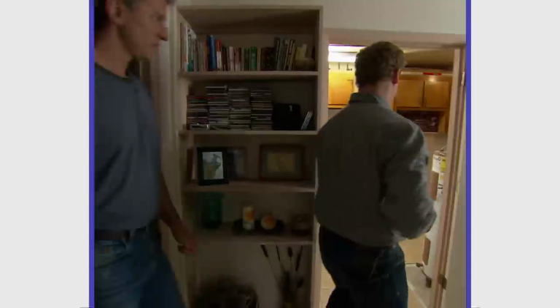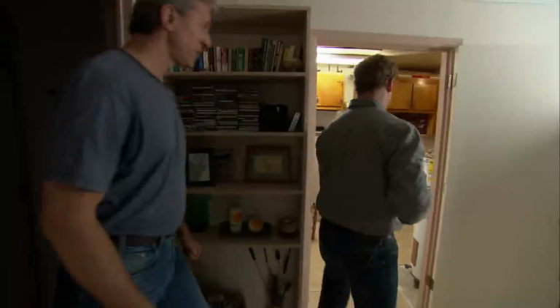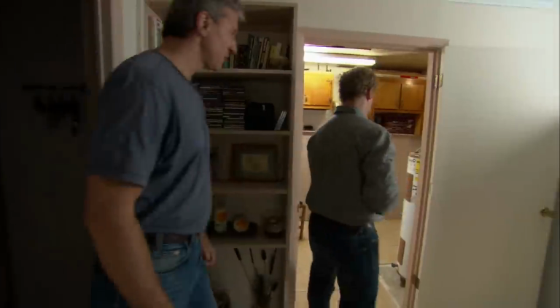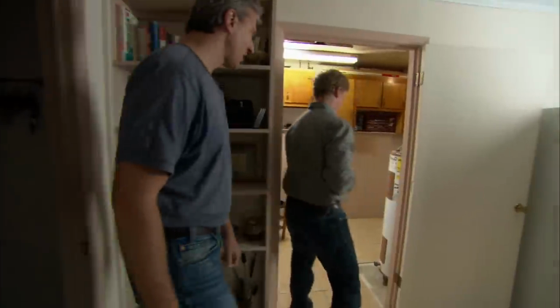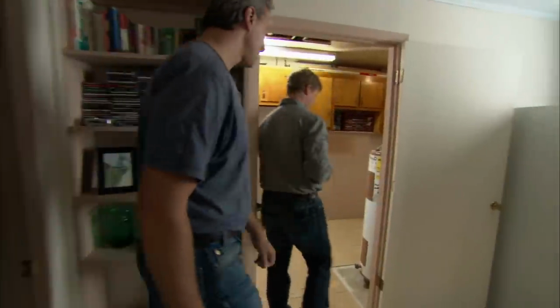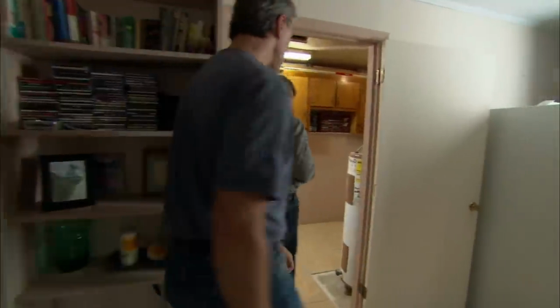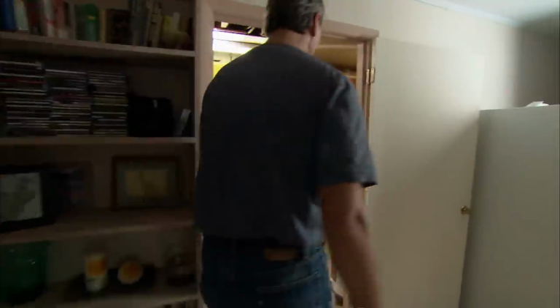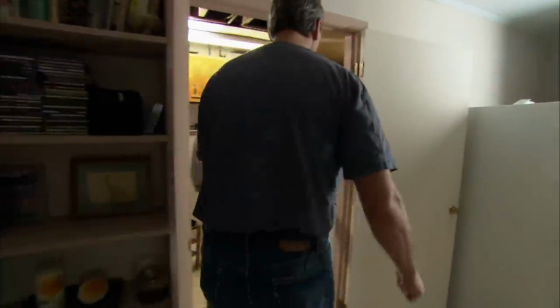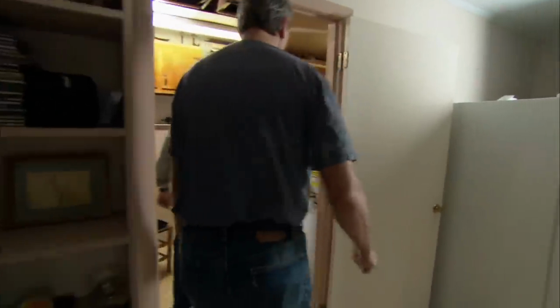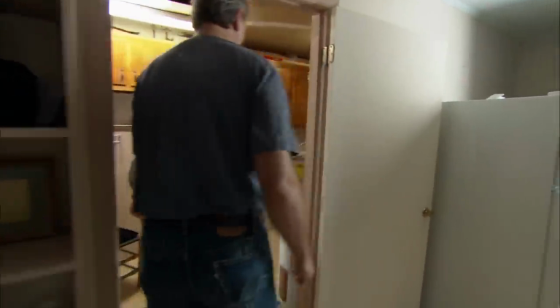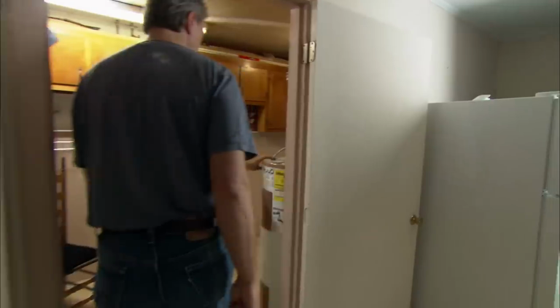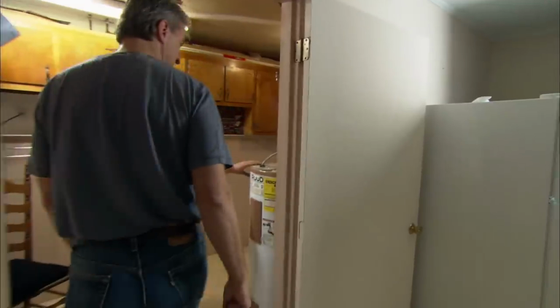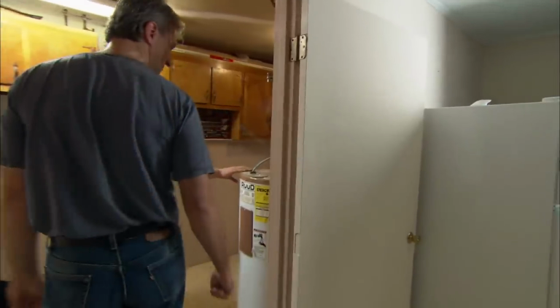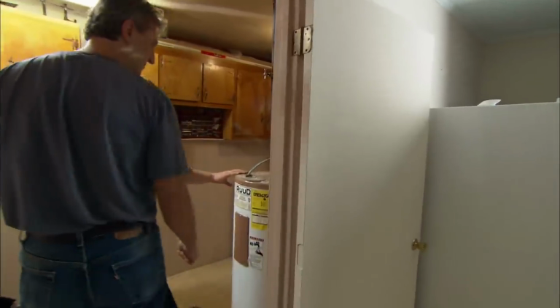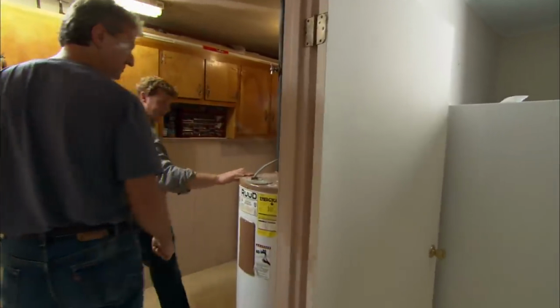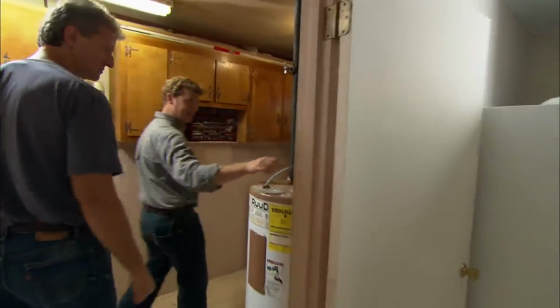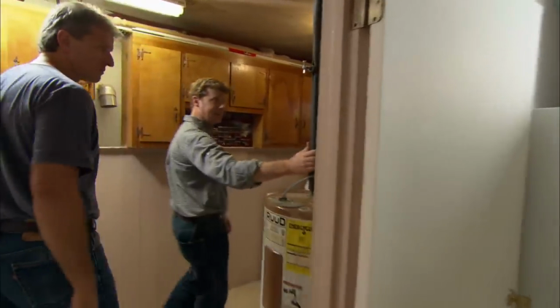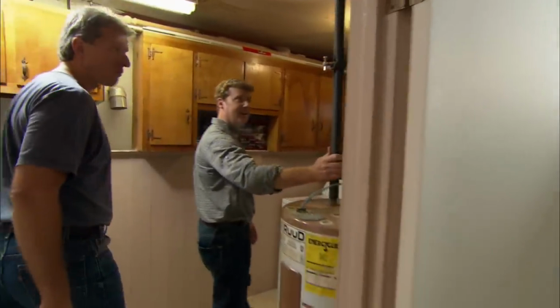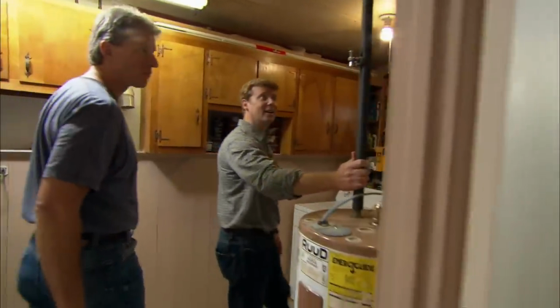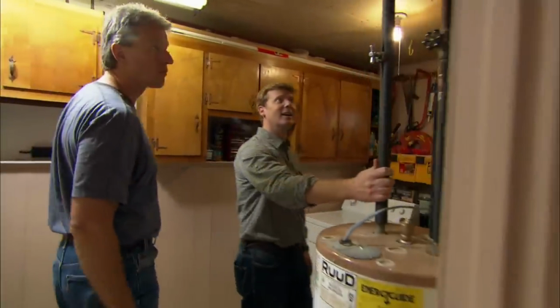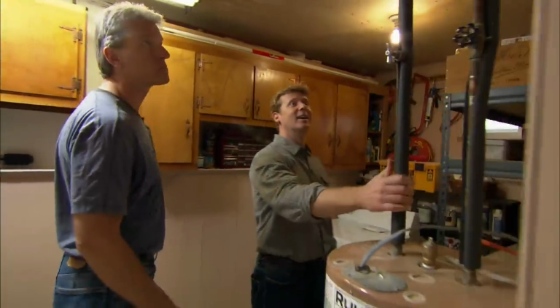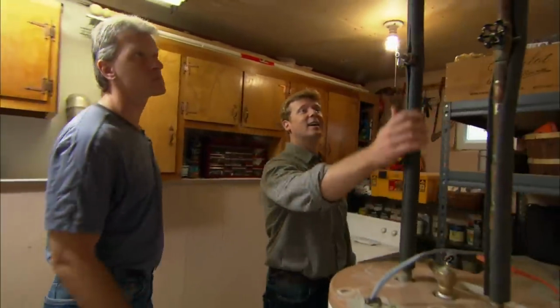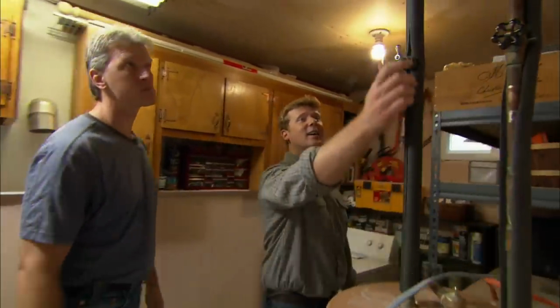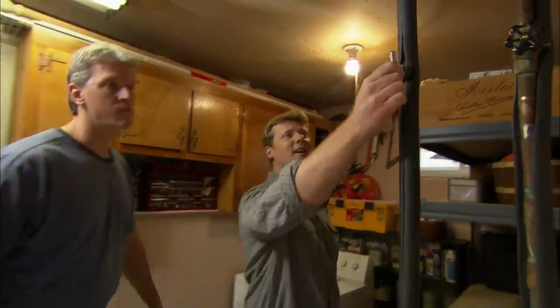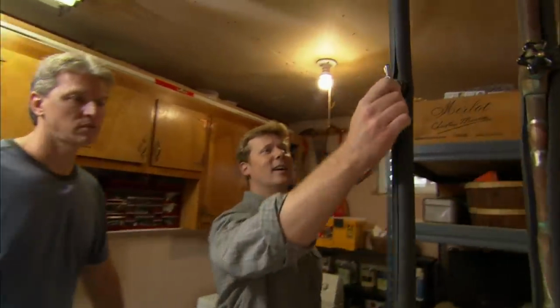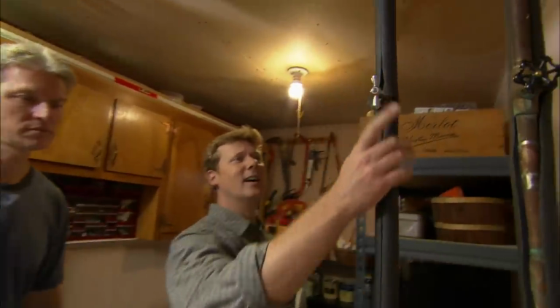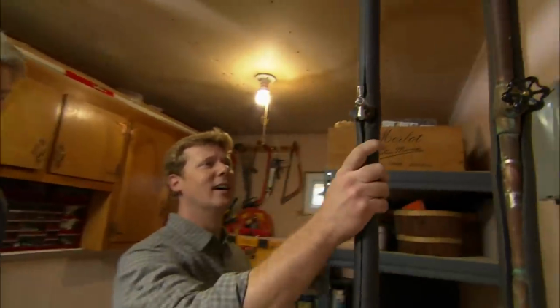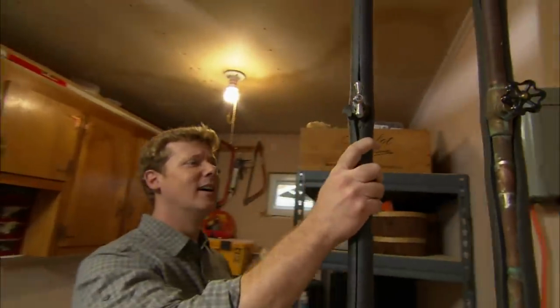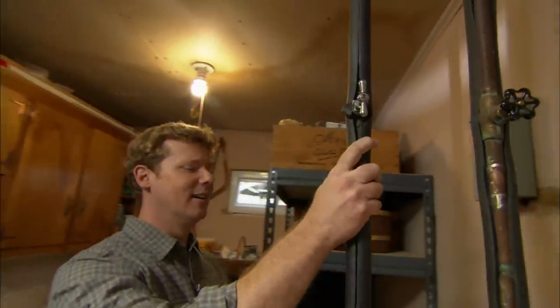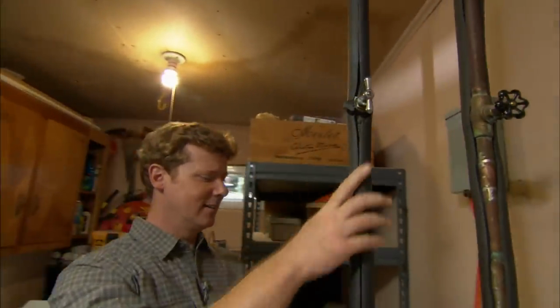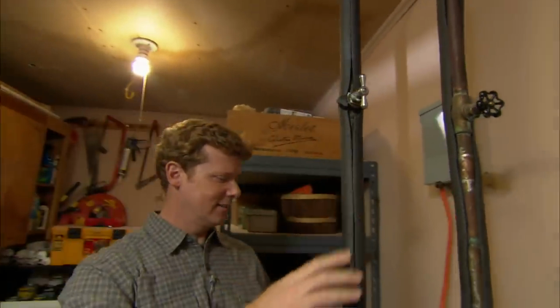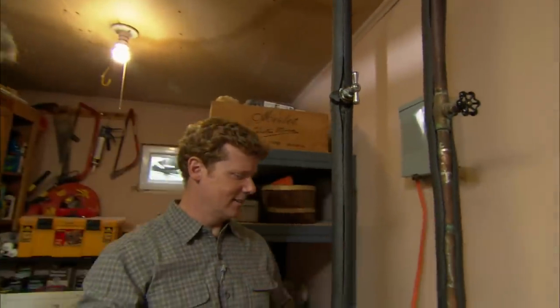Right in here, Kevin. Here's the really old water heater. You did pretty well, John, getting 17 years out of any glass-lined water heater.